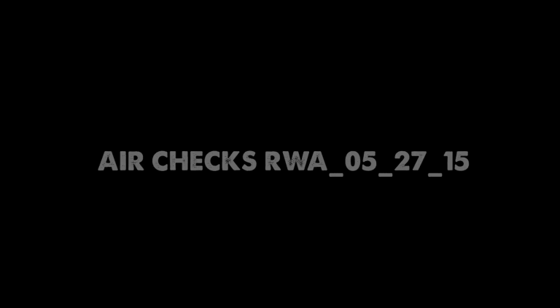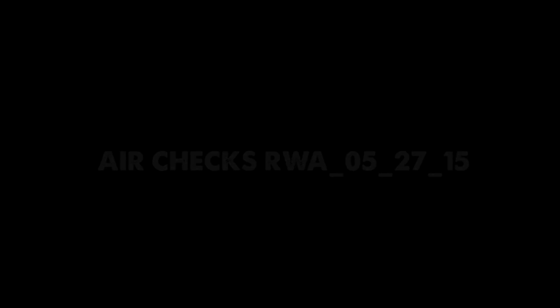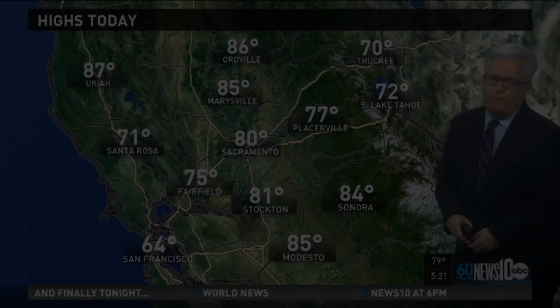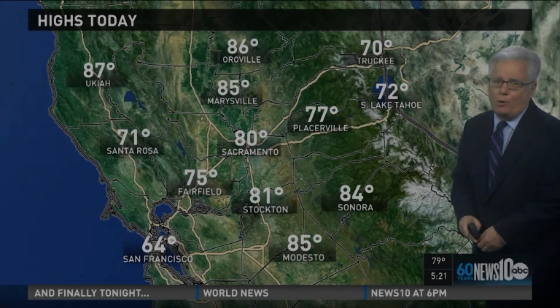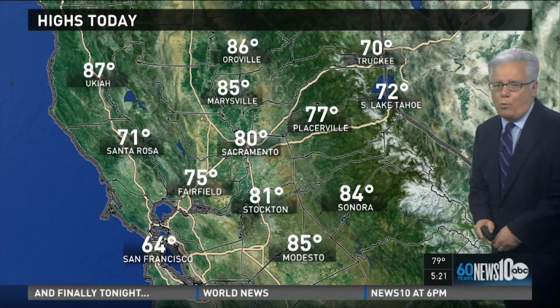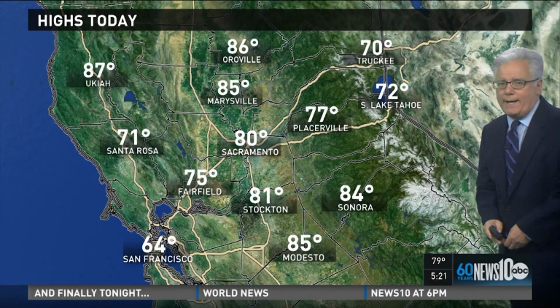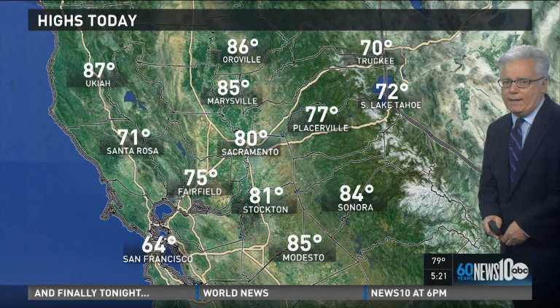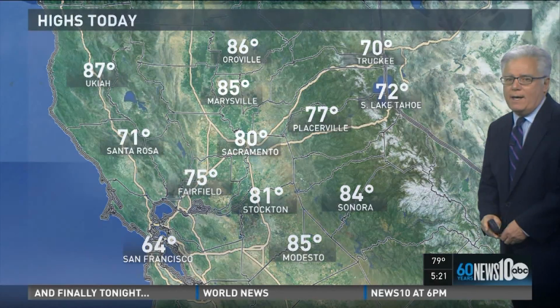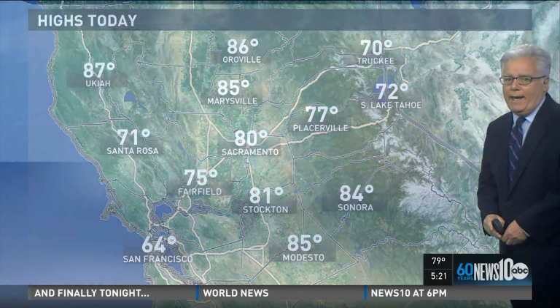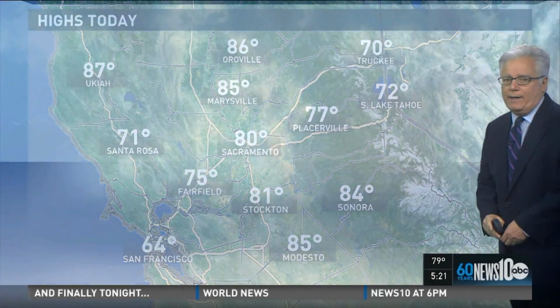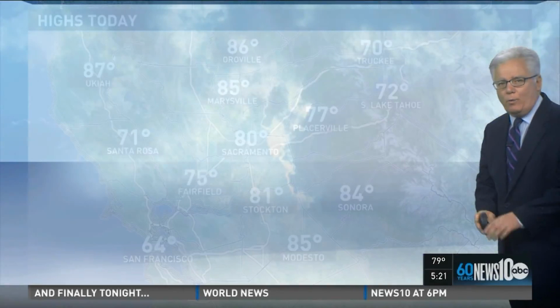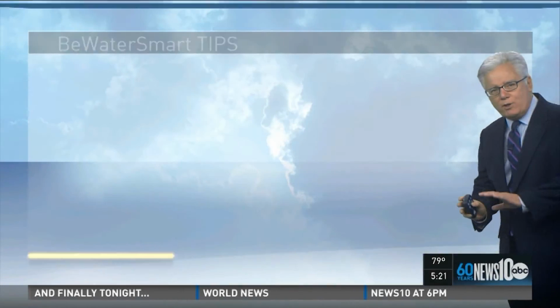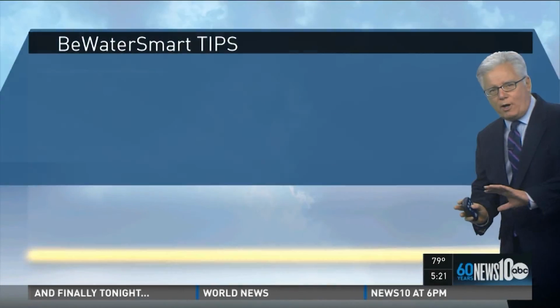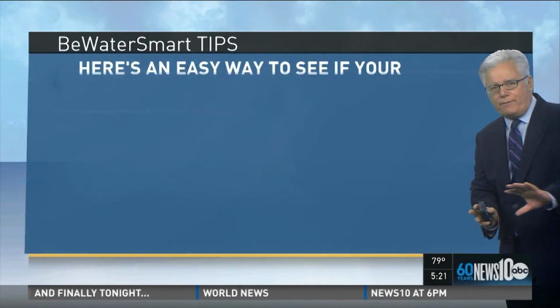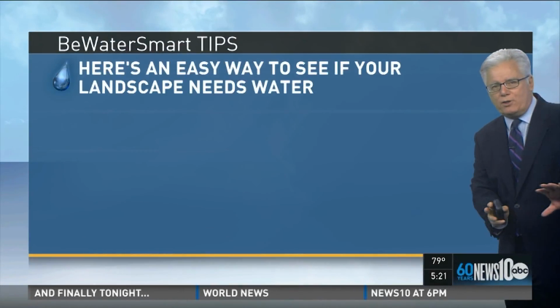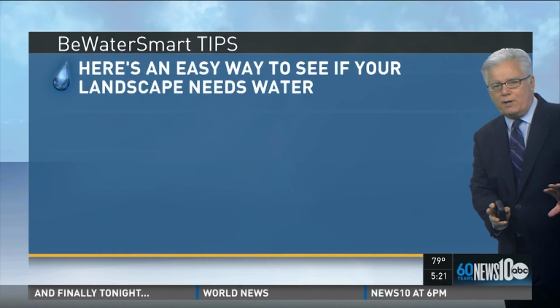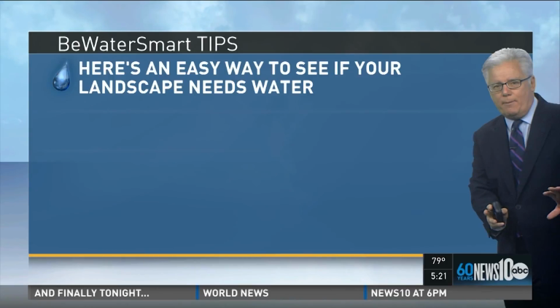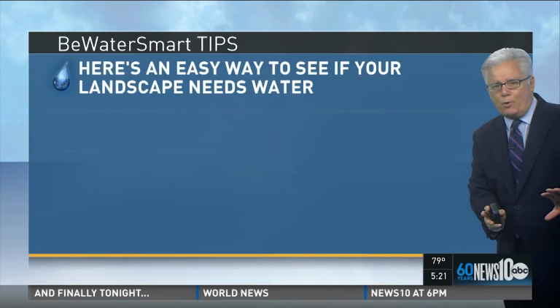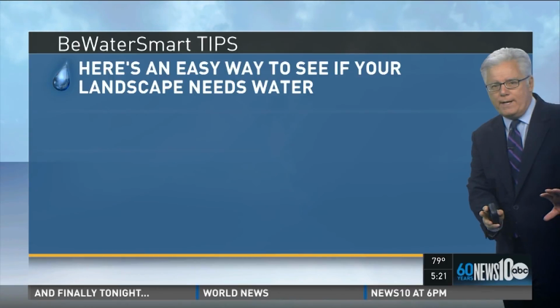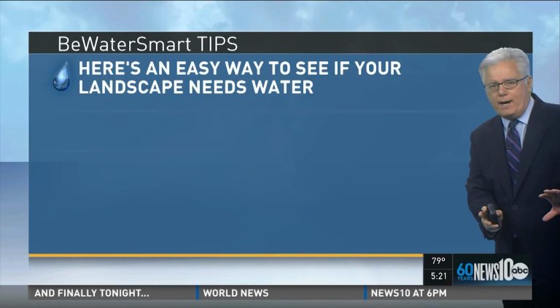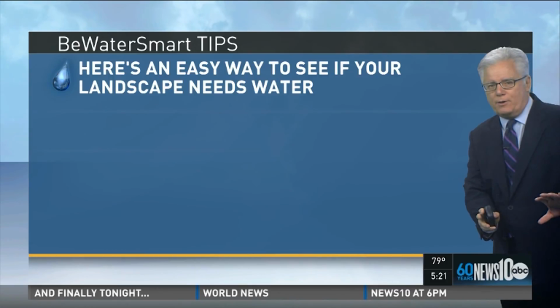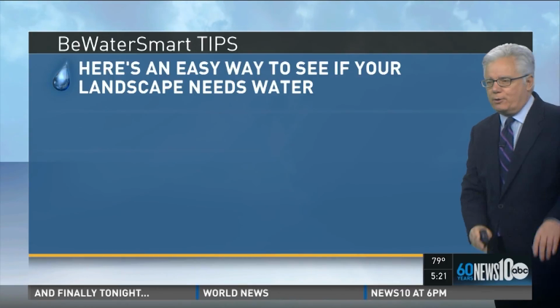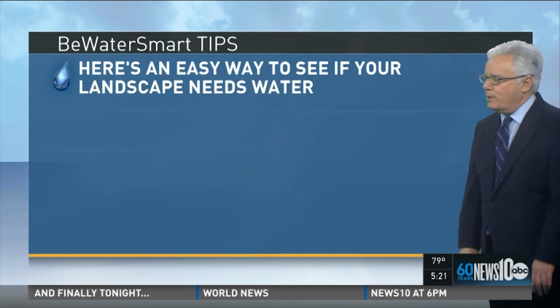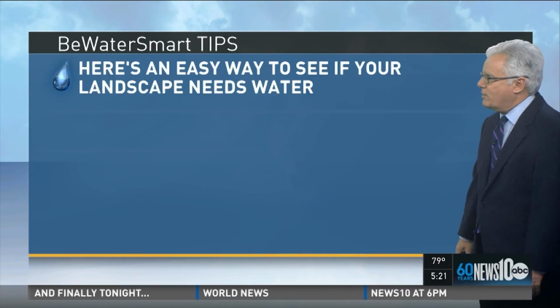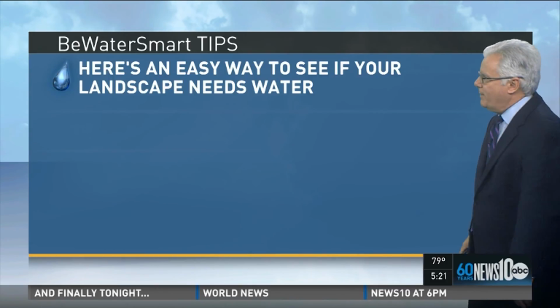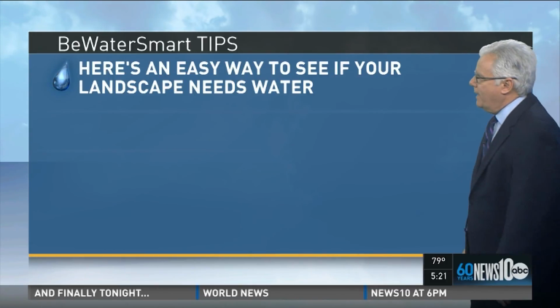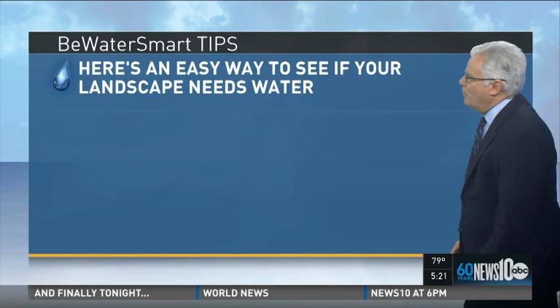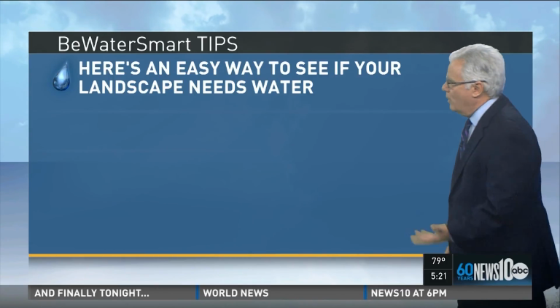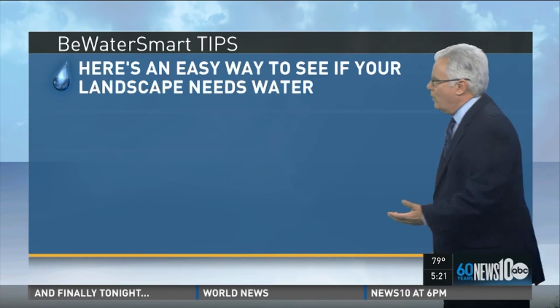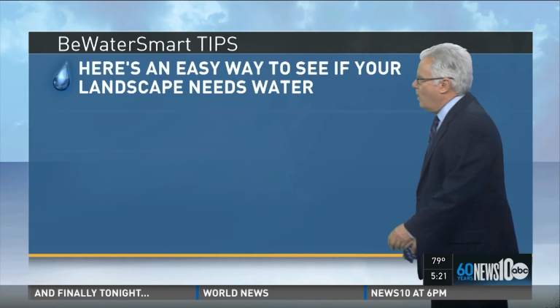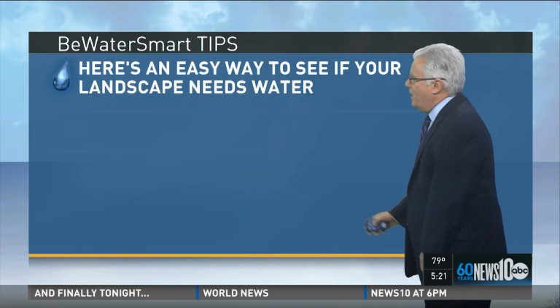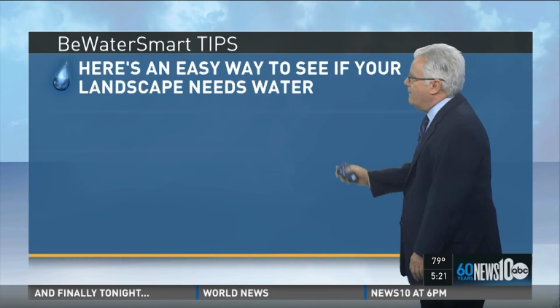Way up near Redding, and when we shut off this marine air, the delta breeze is coming in, we're going to warm it up.